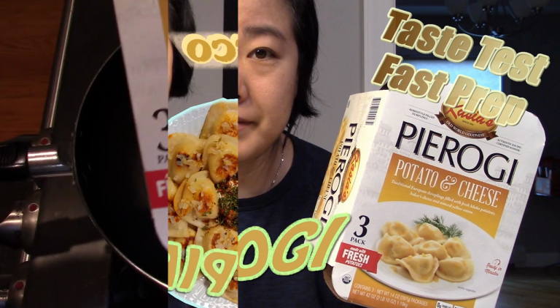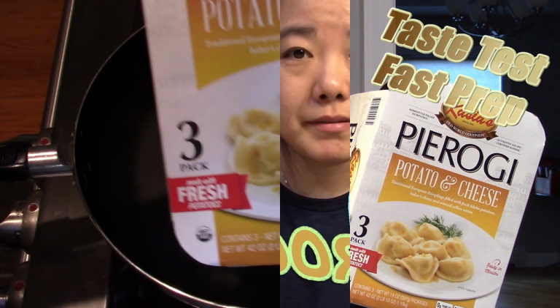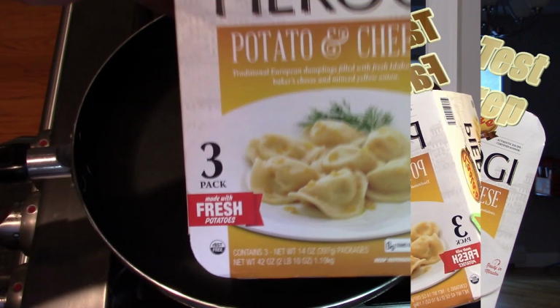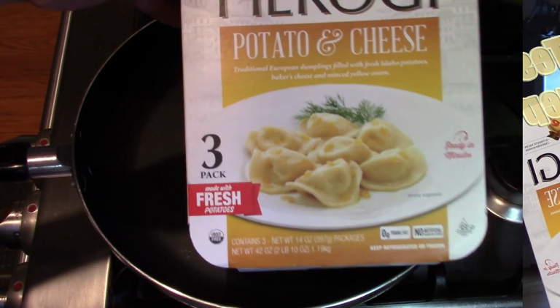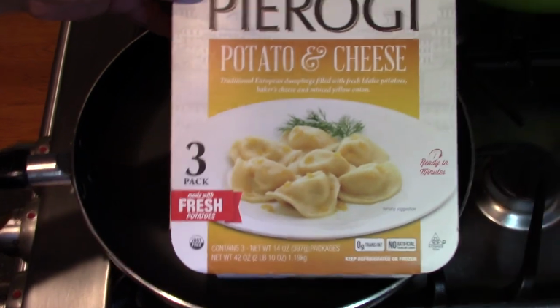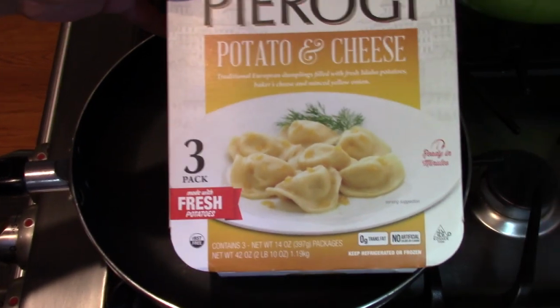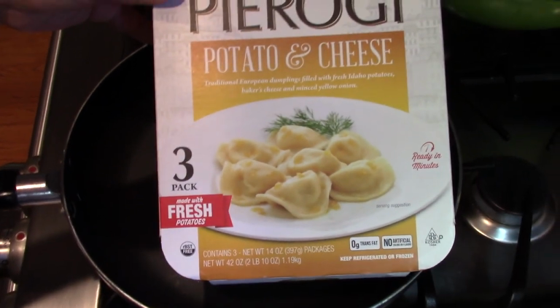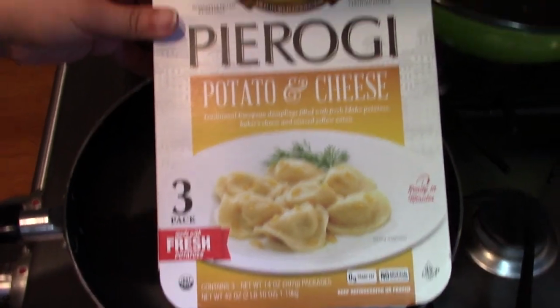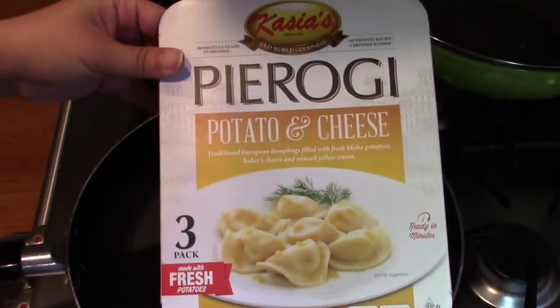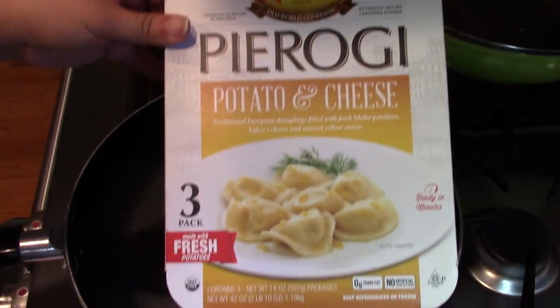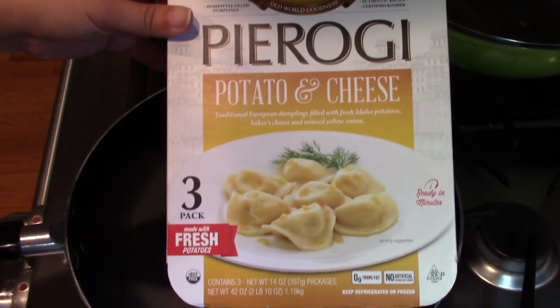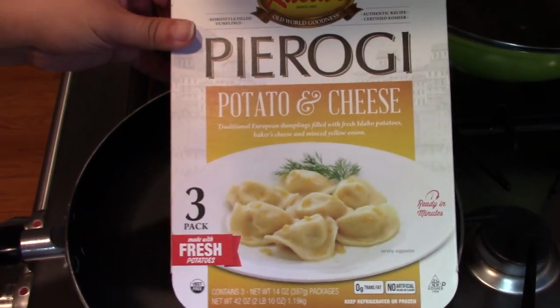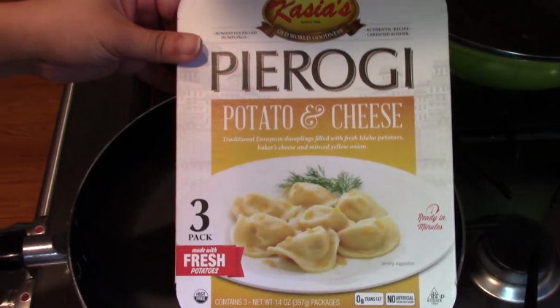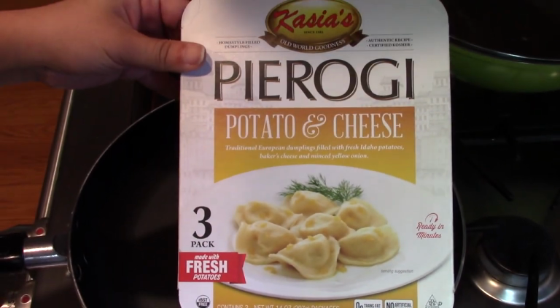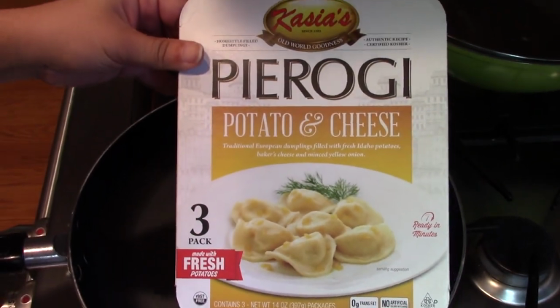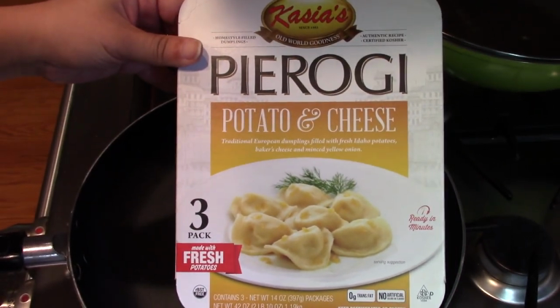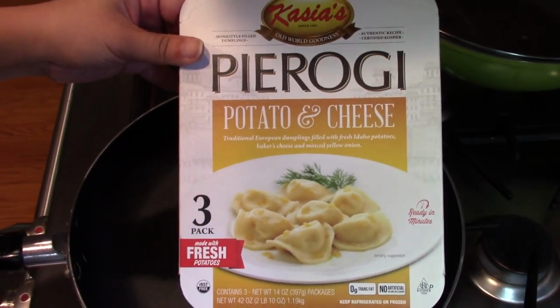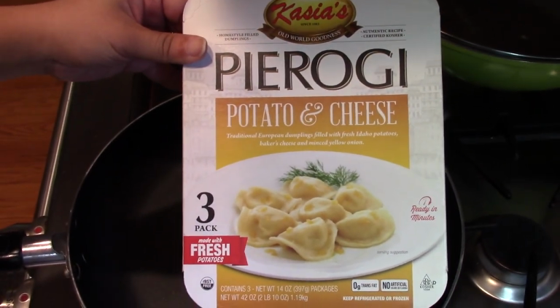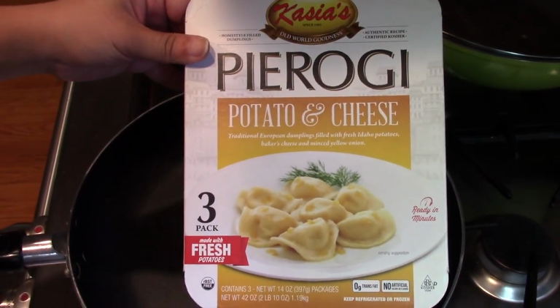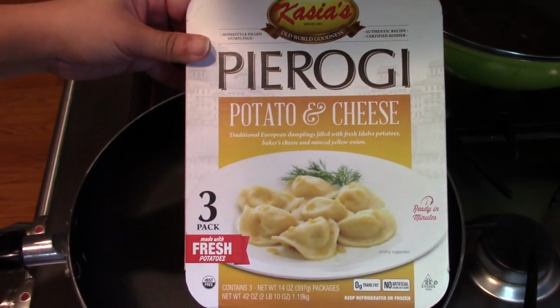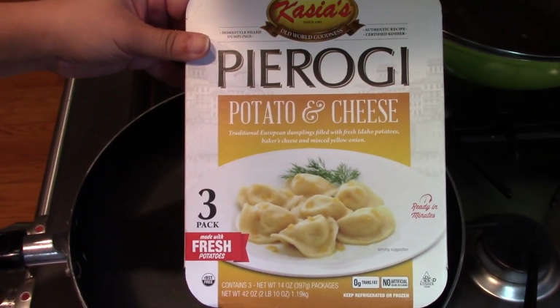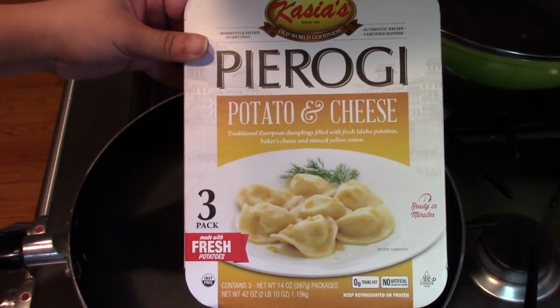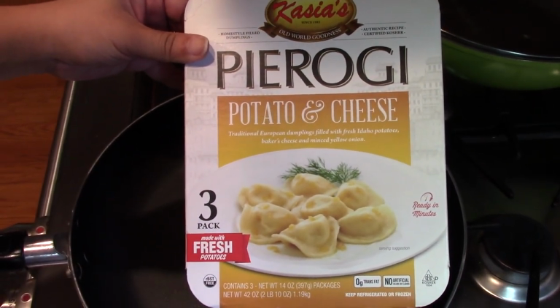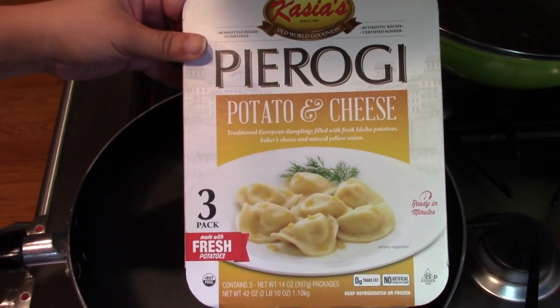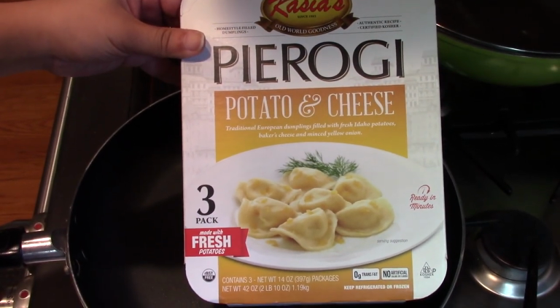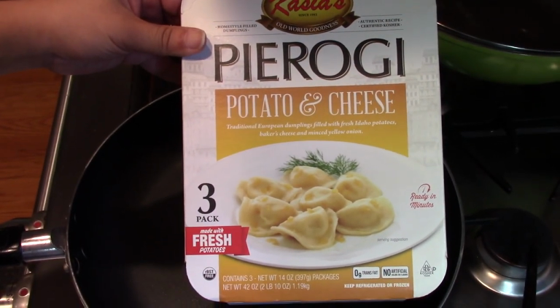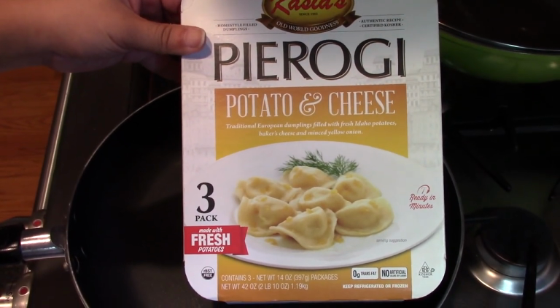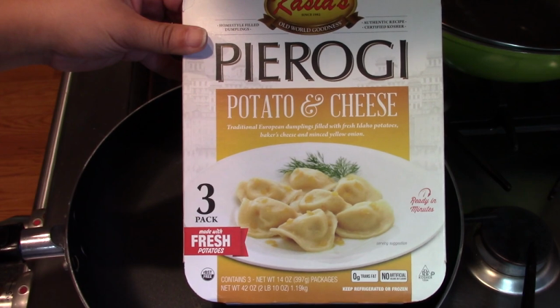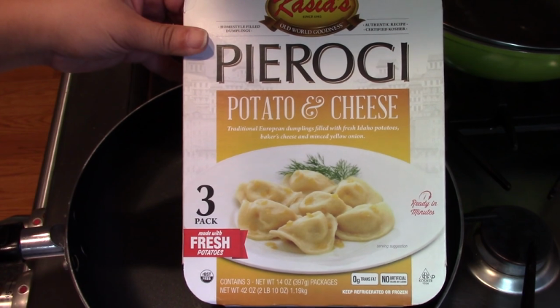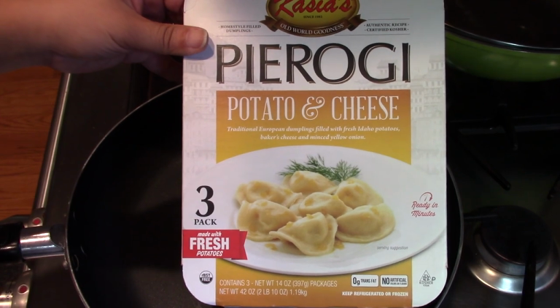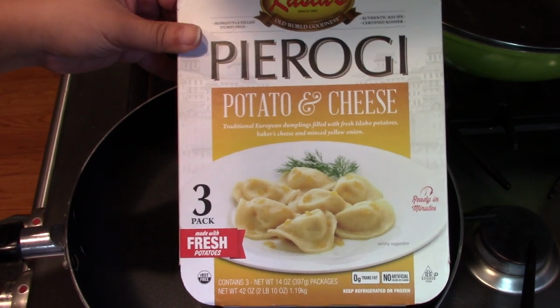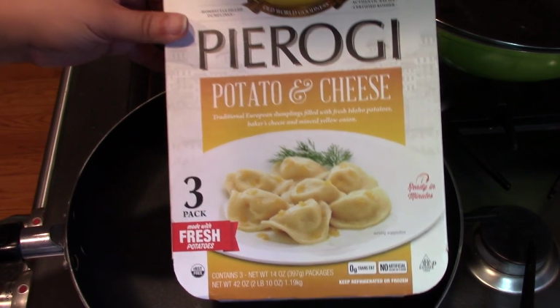Hi everyone, welcome to my channel. Today I'm going to have Pan-Fi Pierogi which I got from Costco.